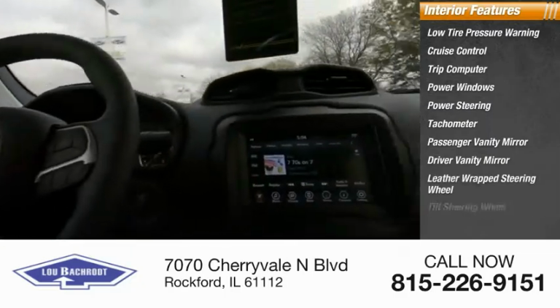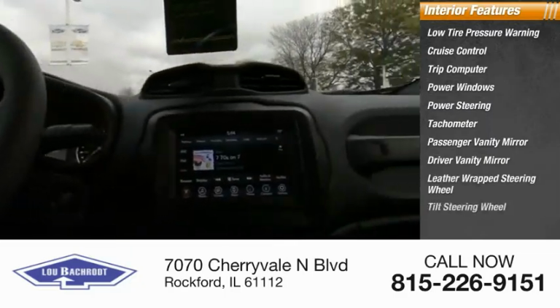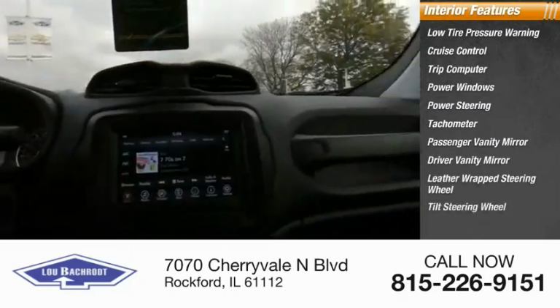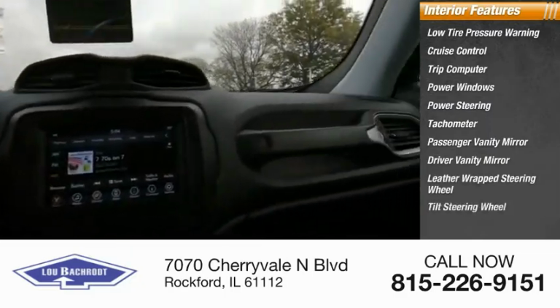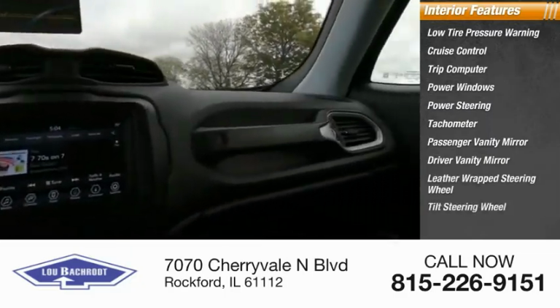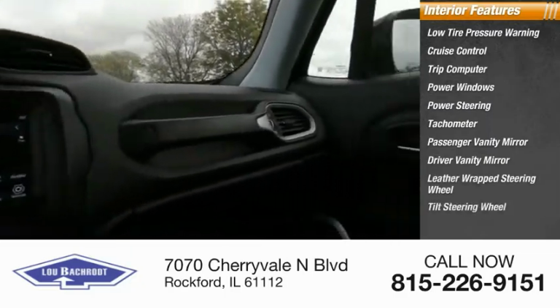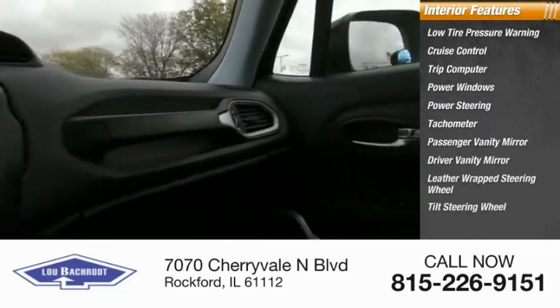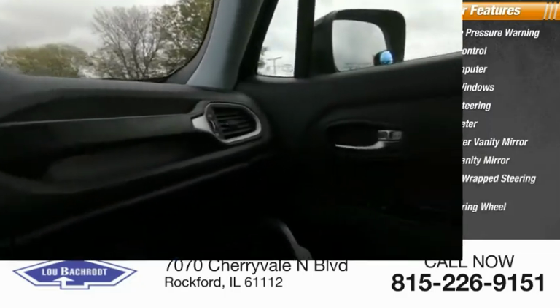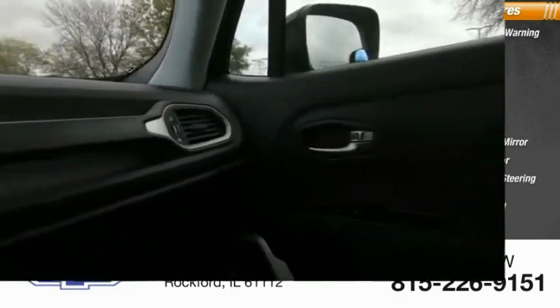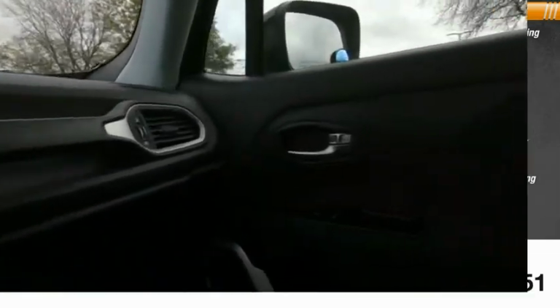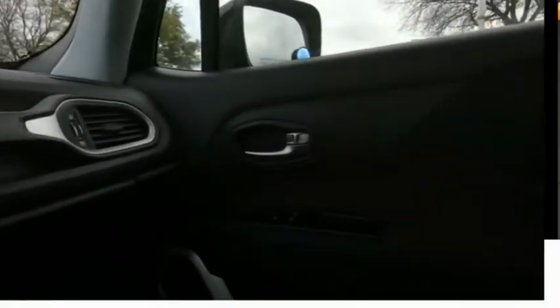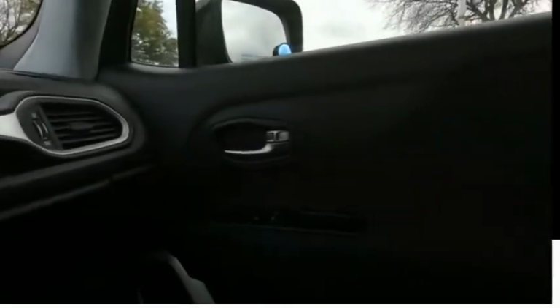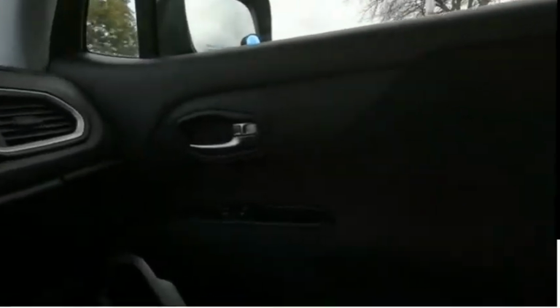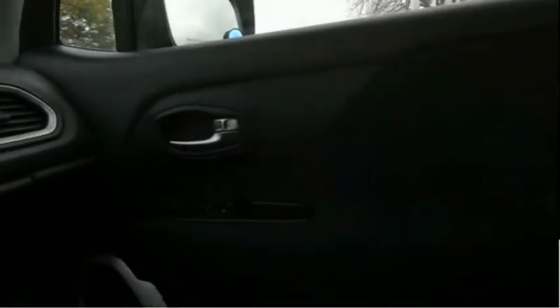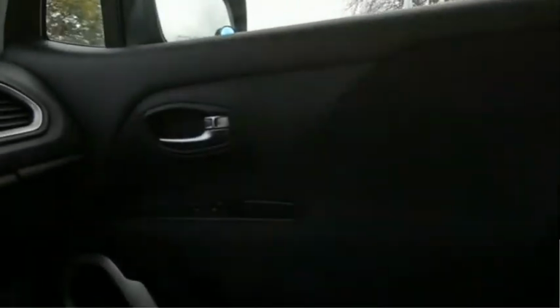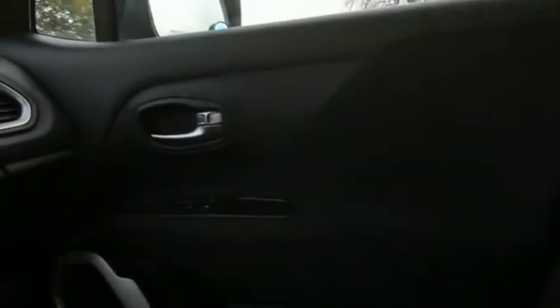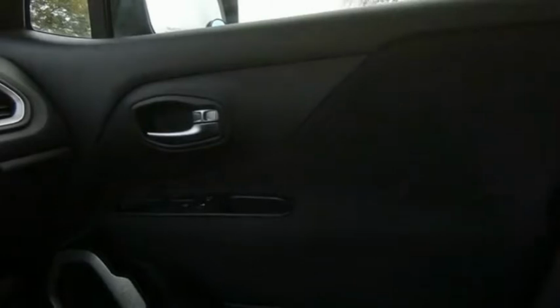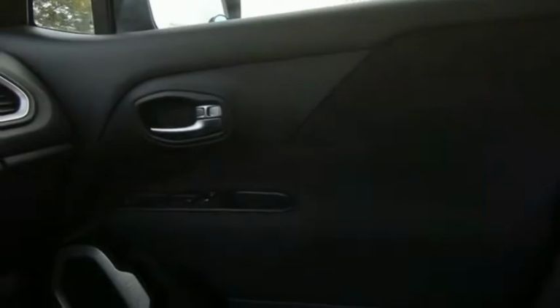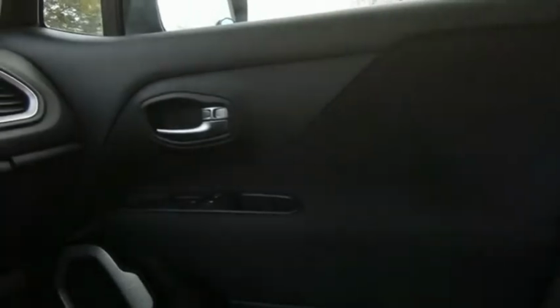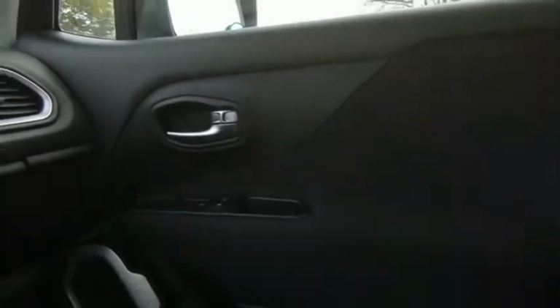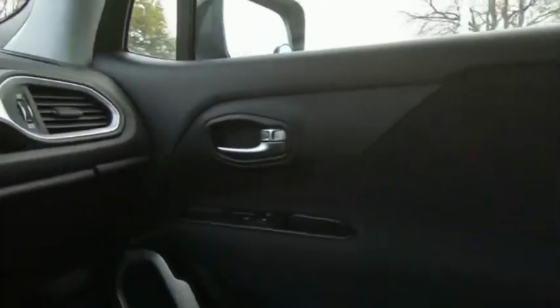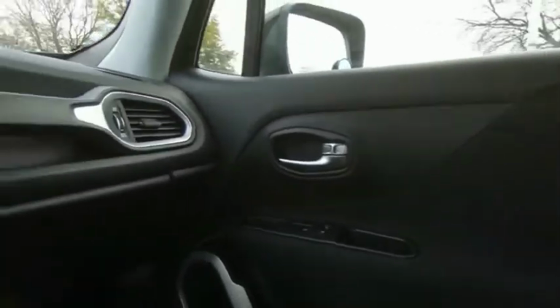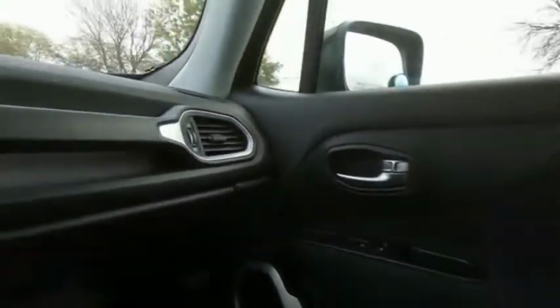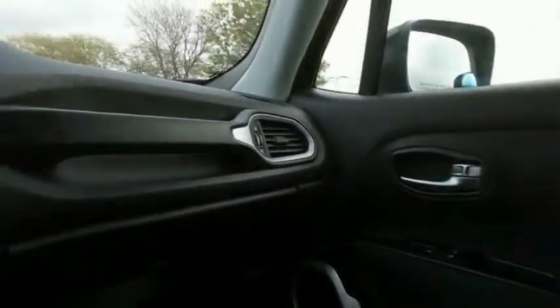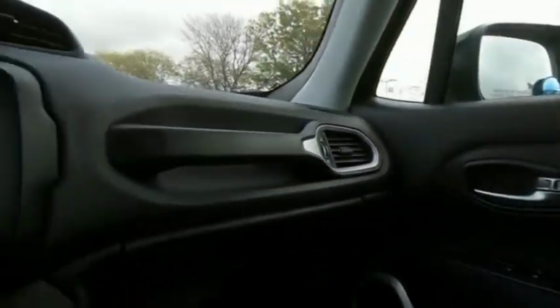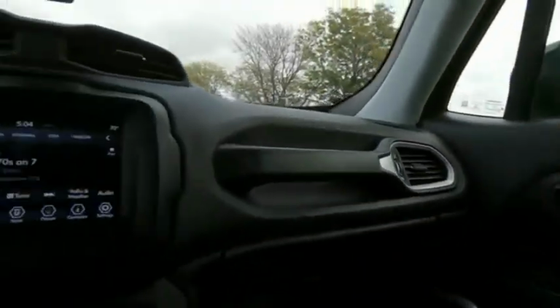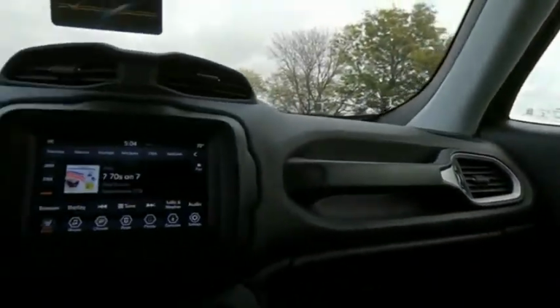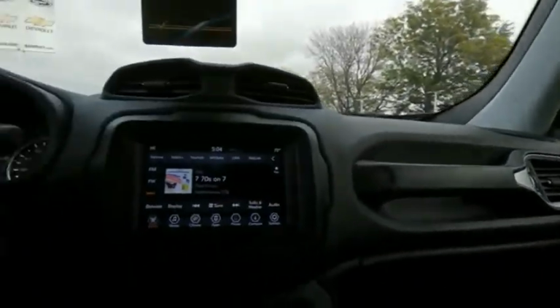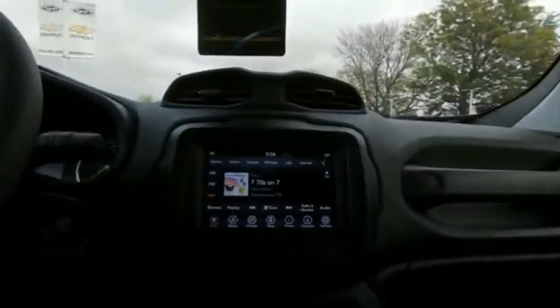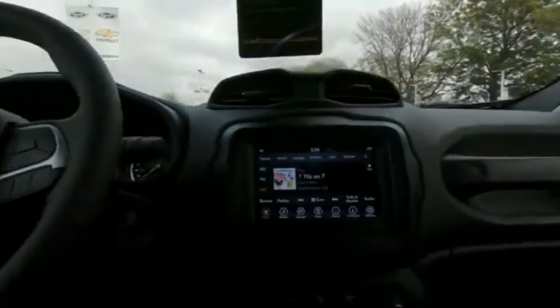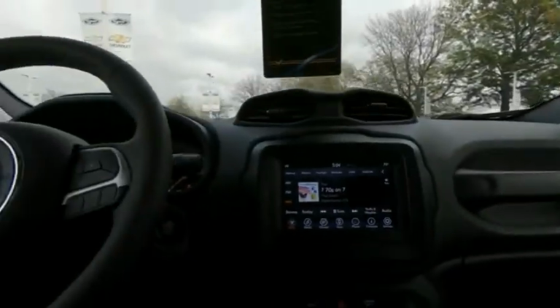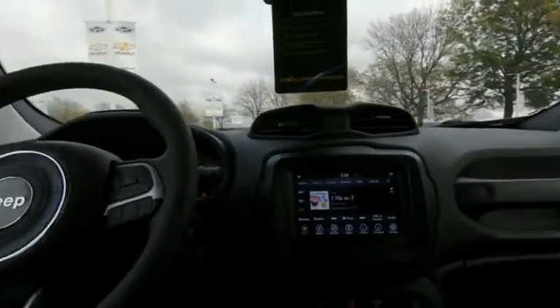Tilt steering wheel. Is love at first sight really possible? Let us know when you stop in.